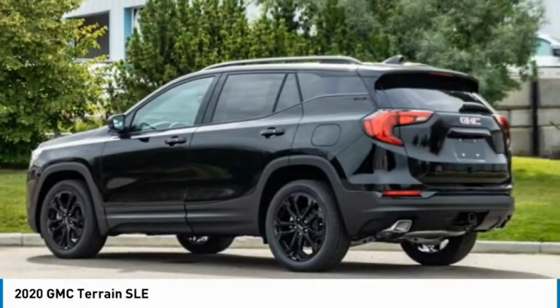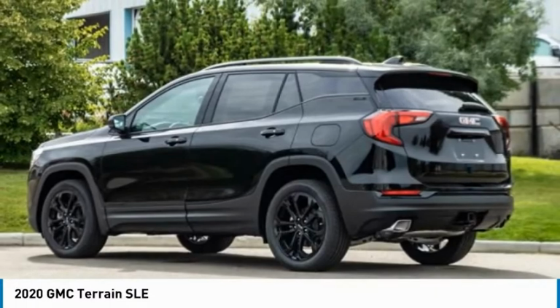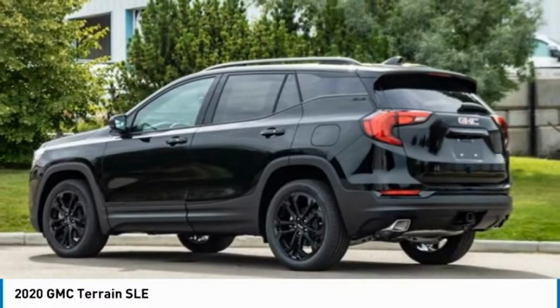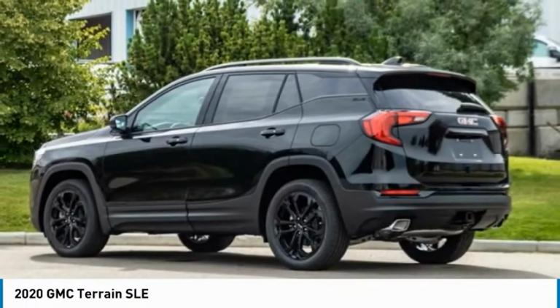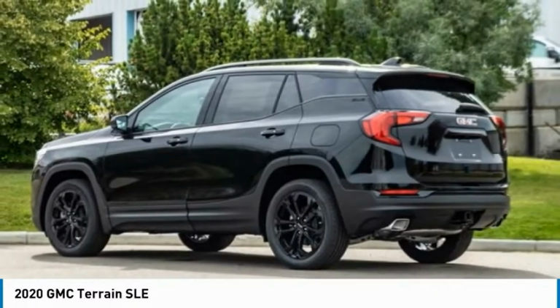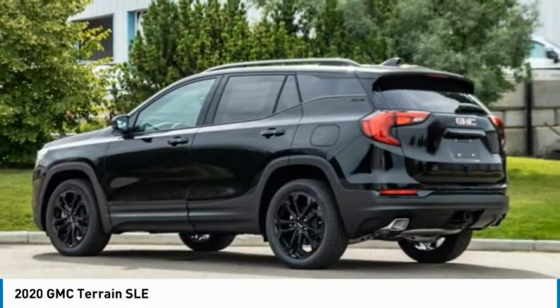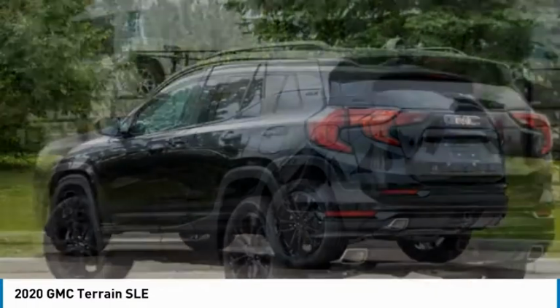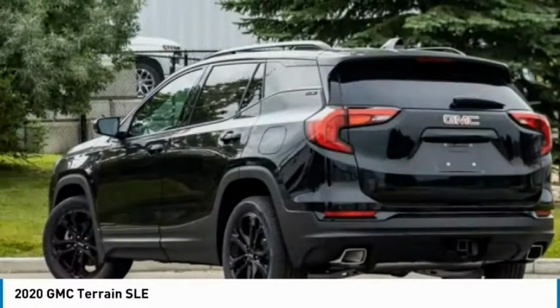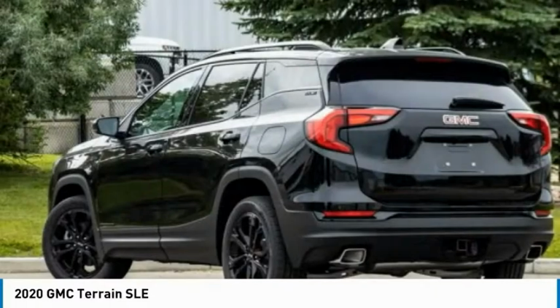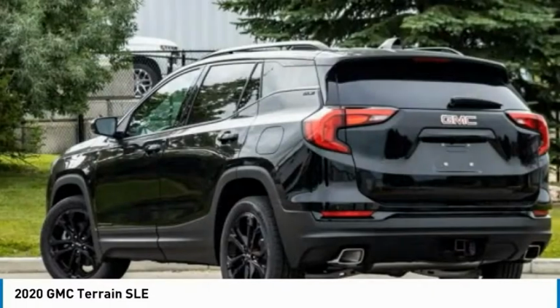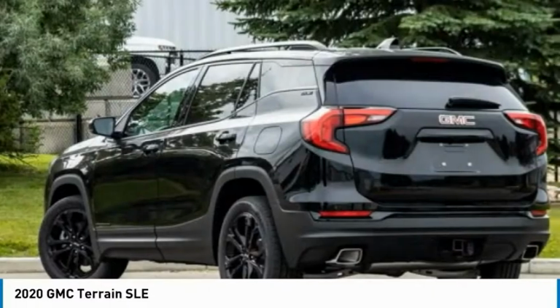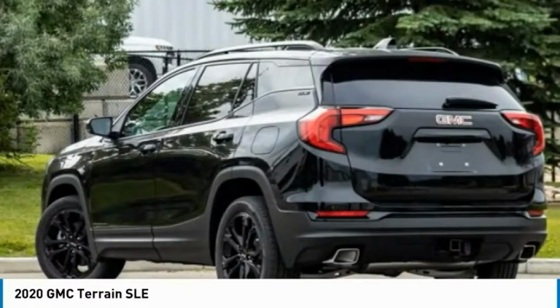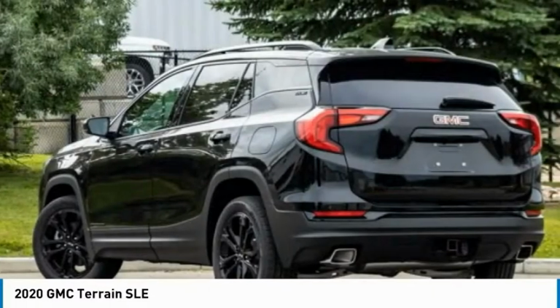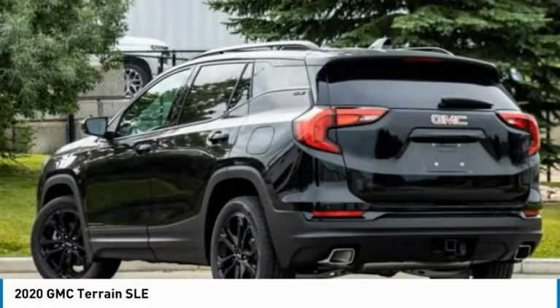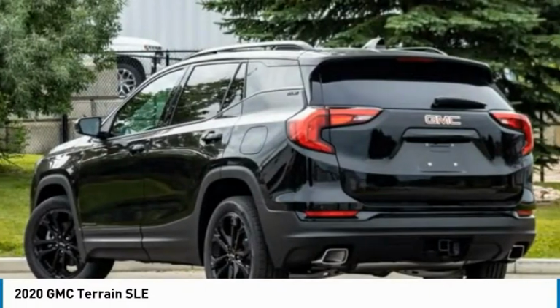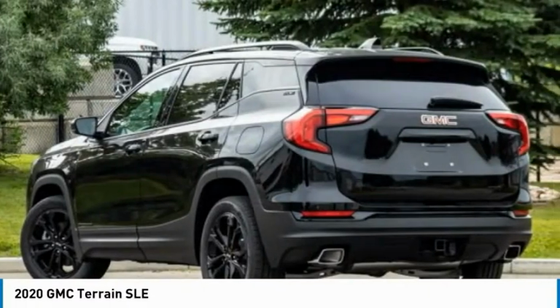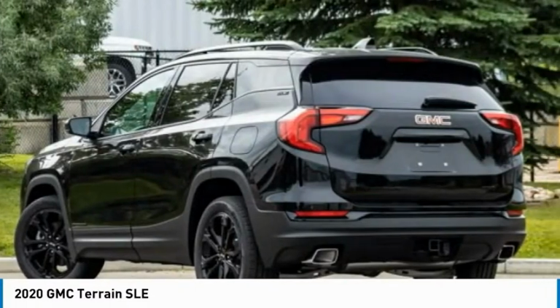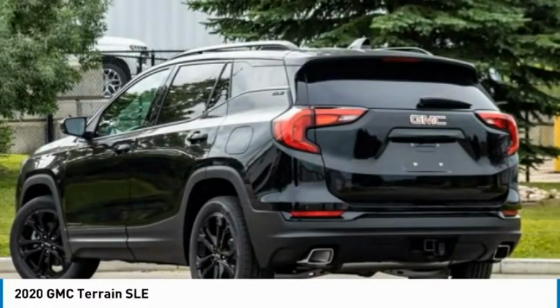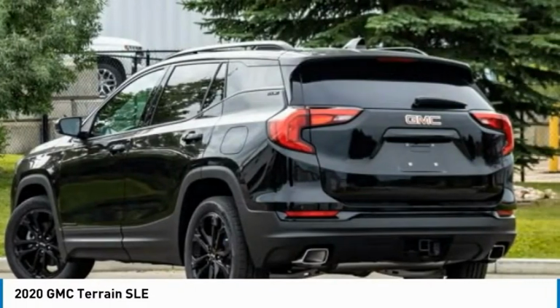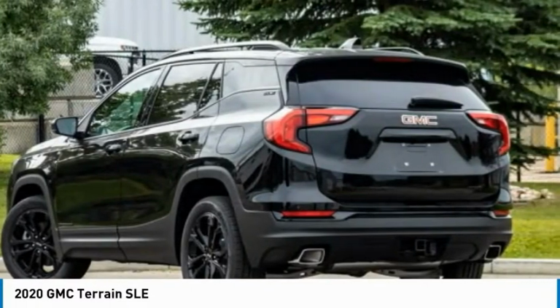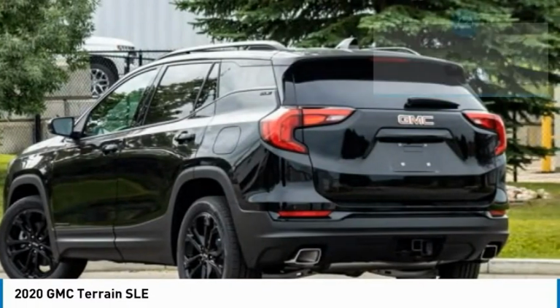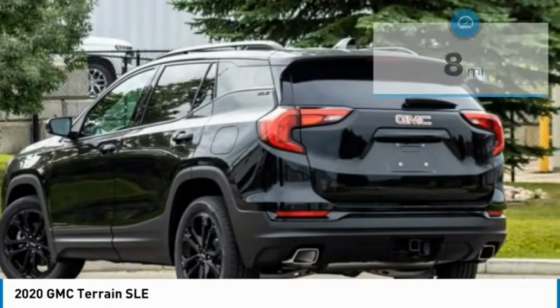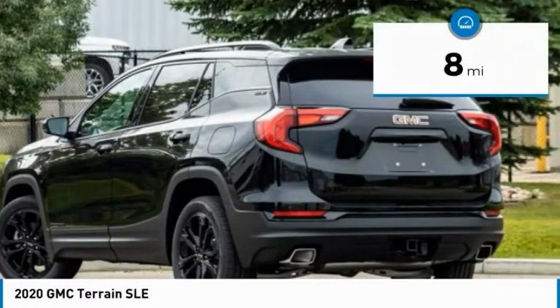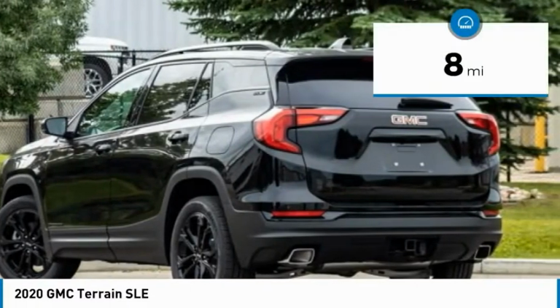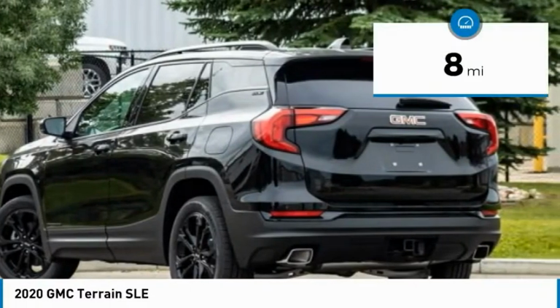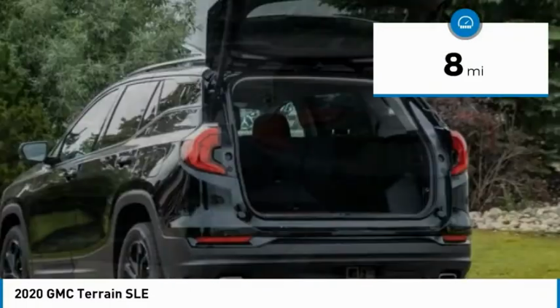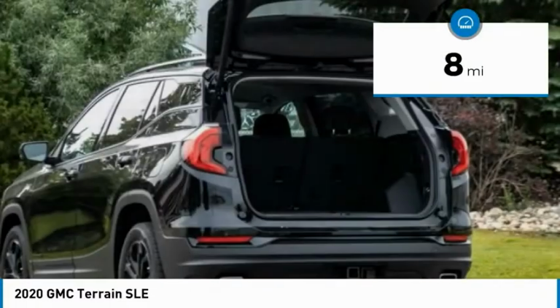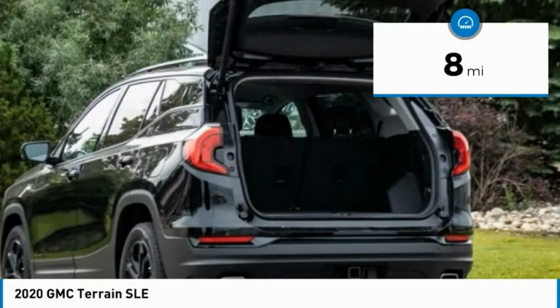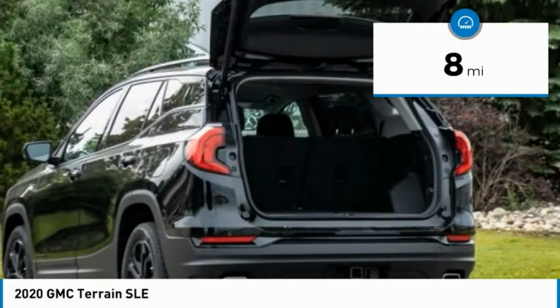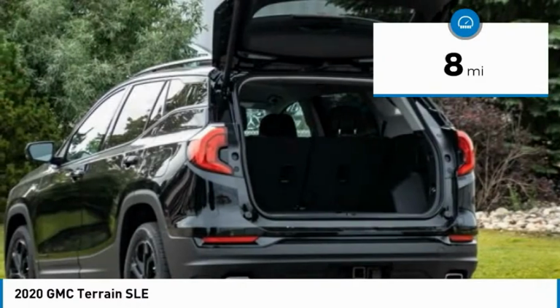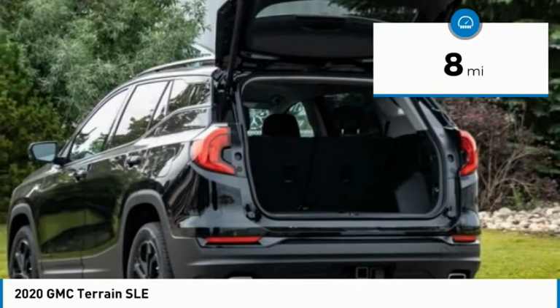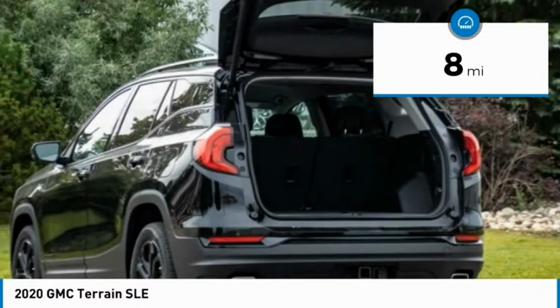An EPA-estimated 32-highway MPG is not bad either. This vehicle has less than 100 miles.